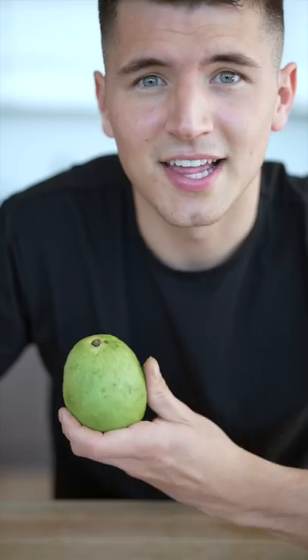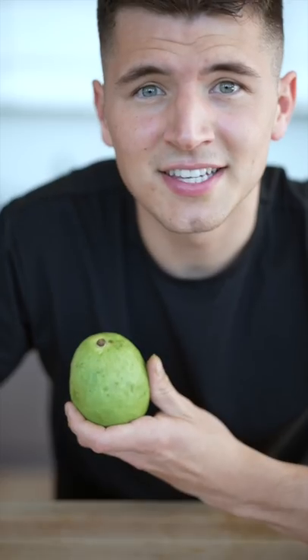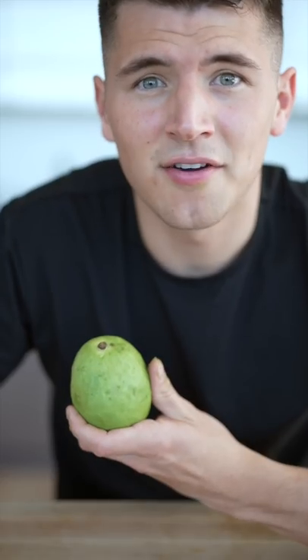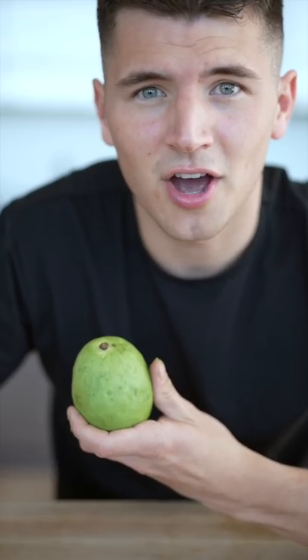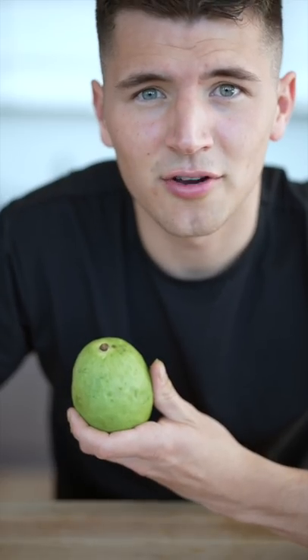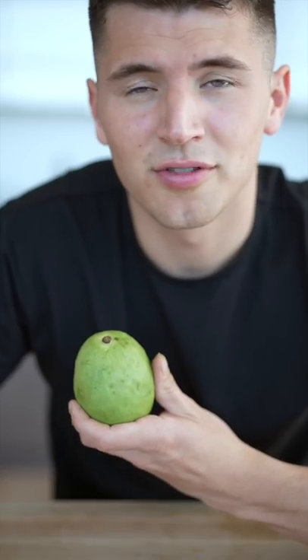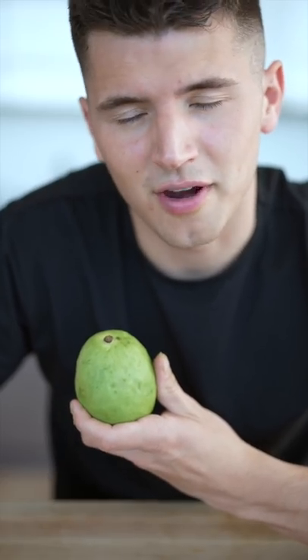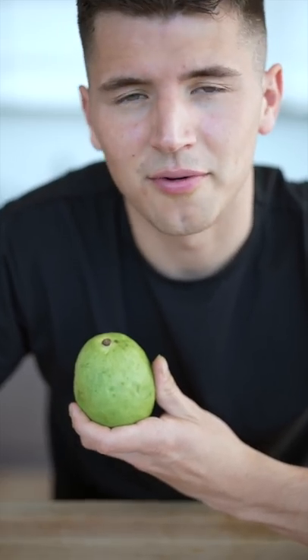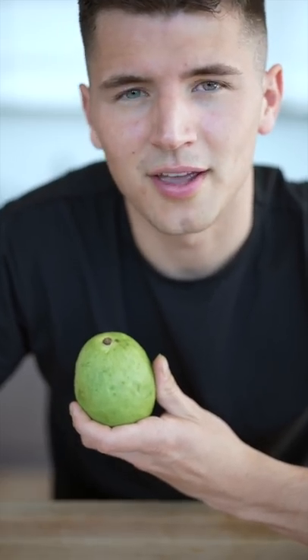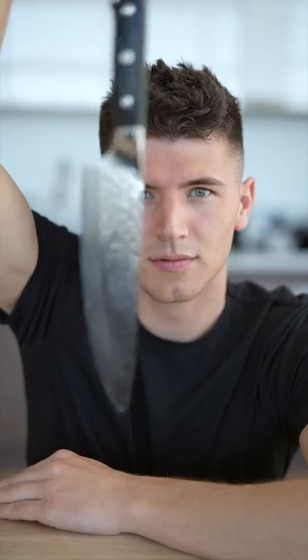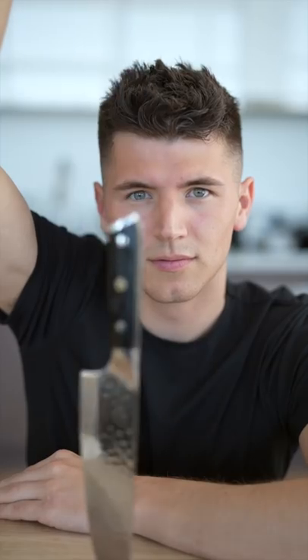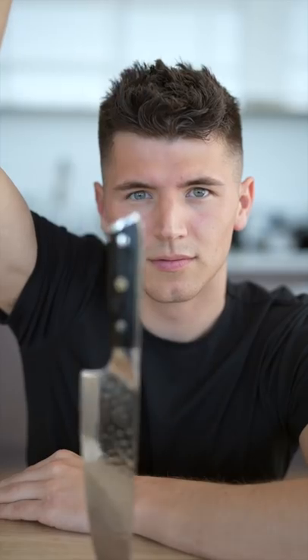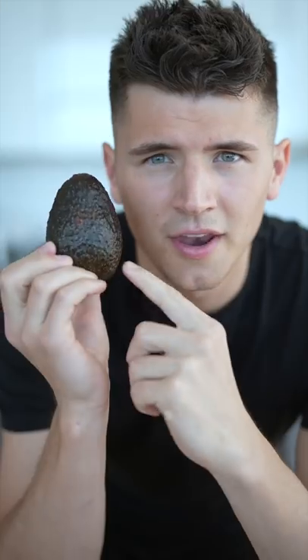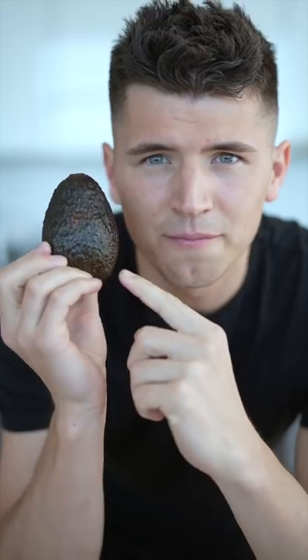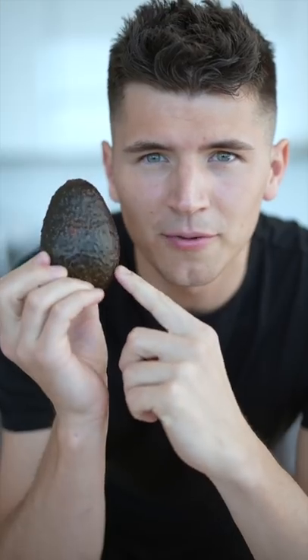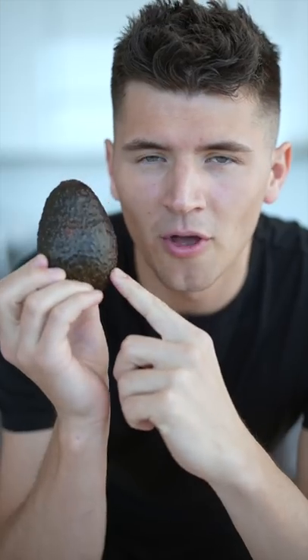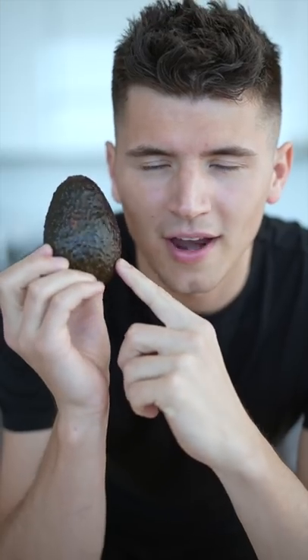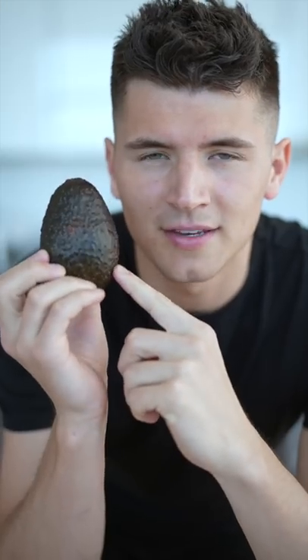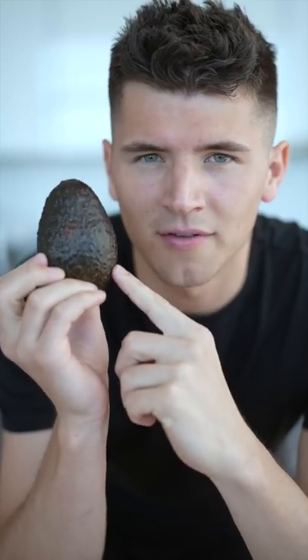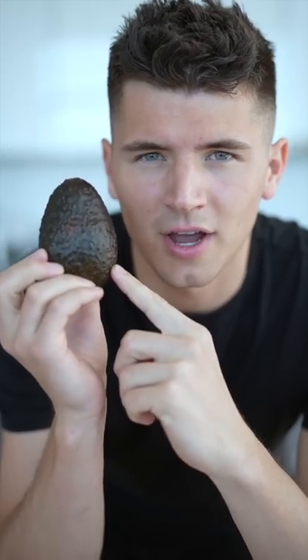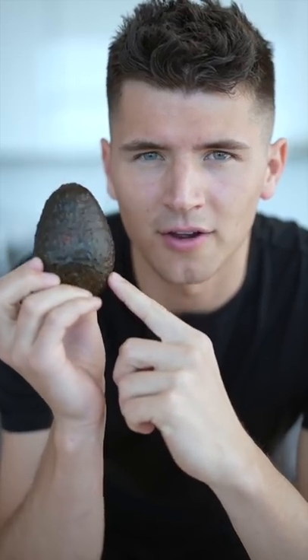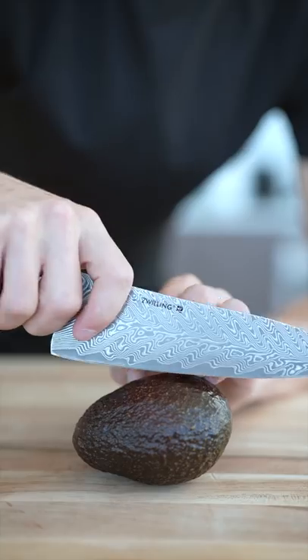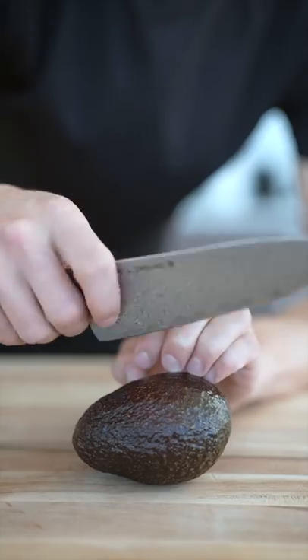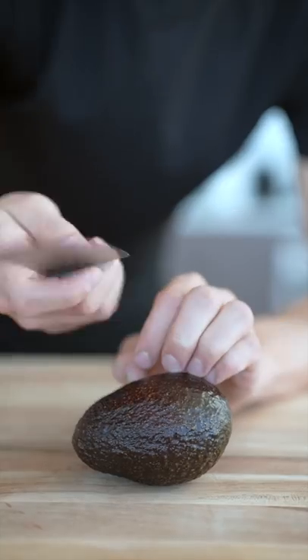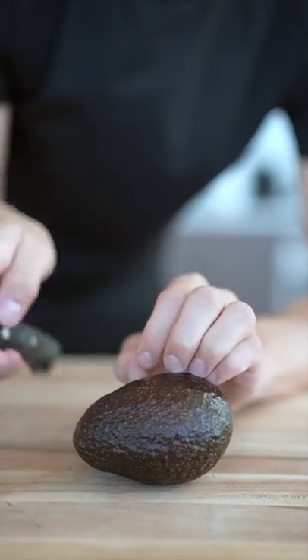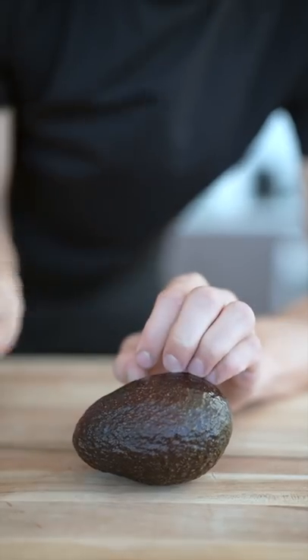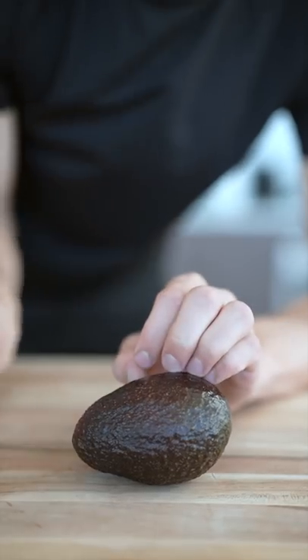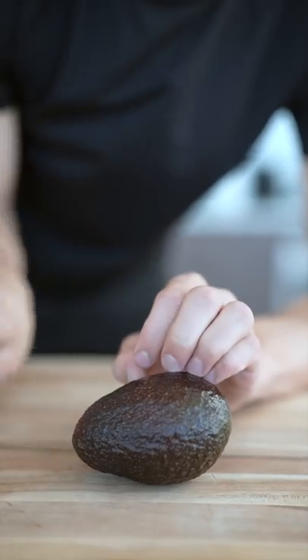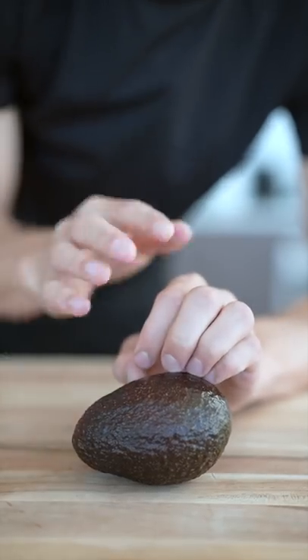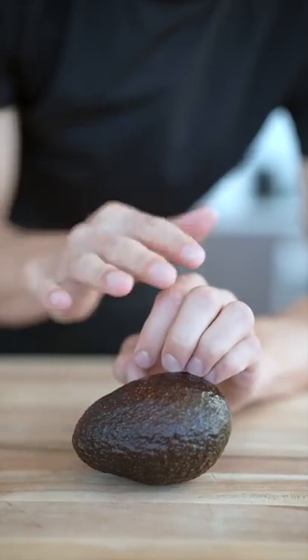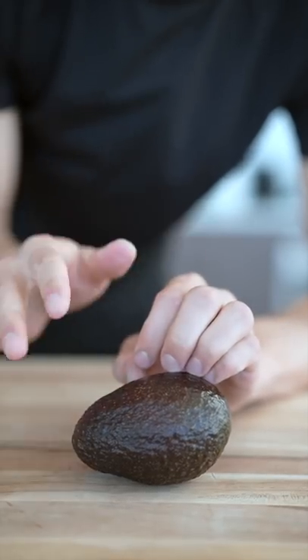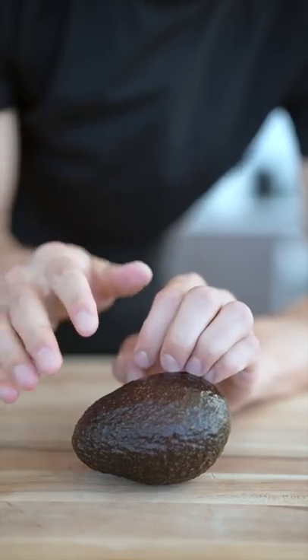Let's eat an avocado the right way. Not enough people know how to eat an avocado. Start by setting your knife aside — you're not going to need it.